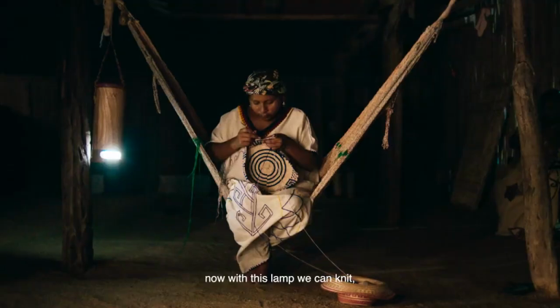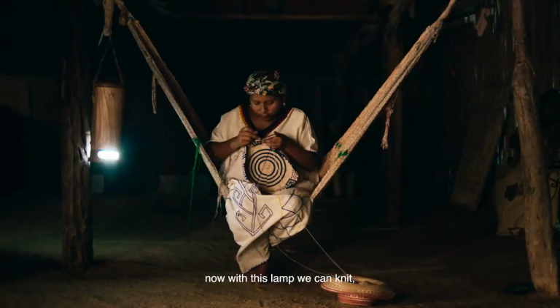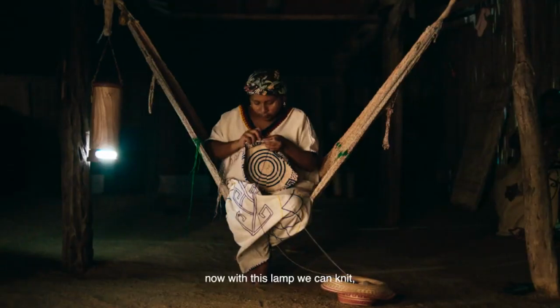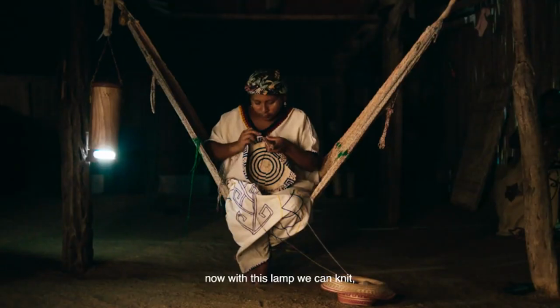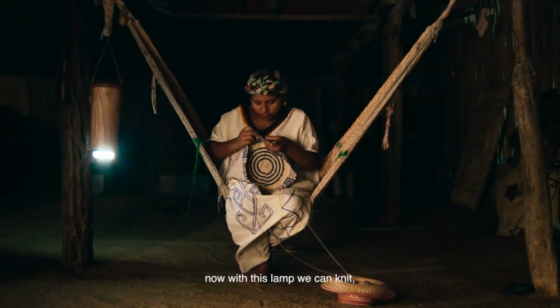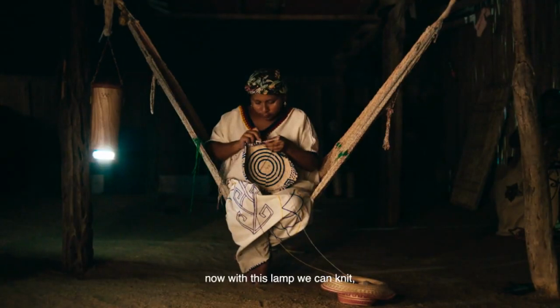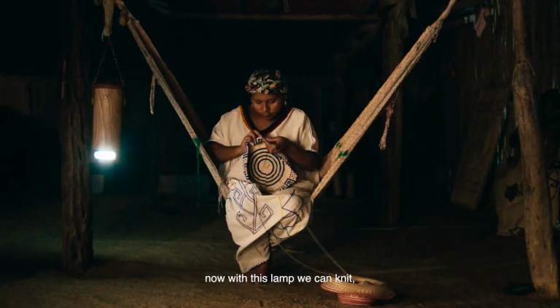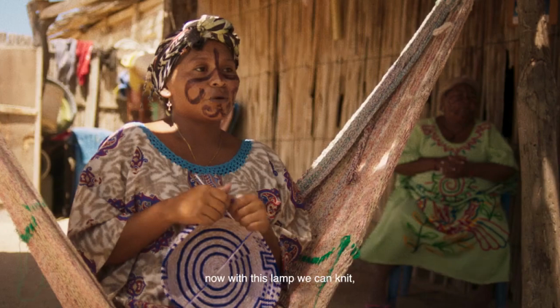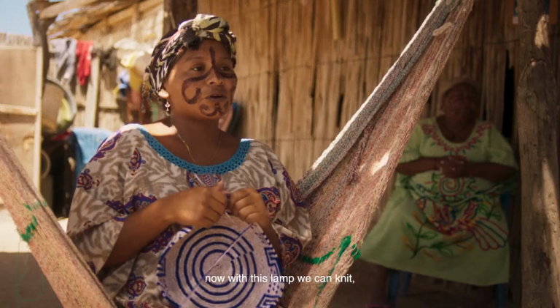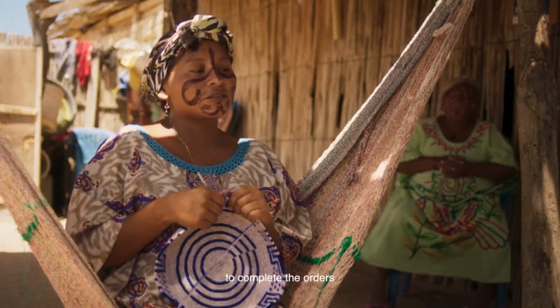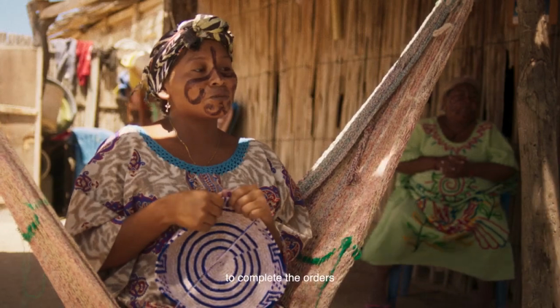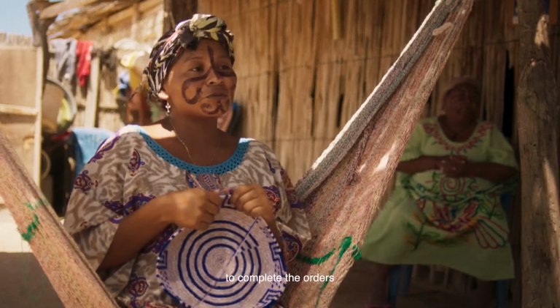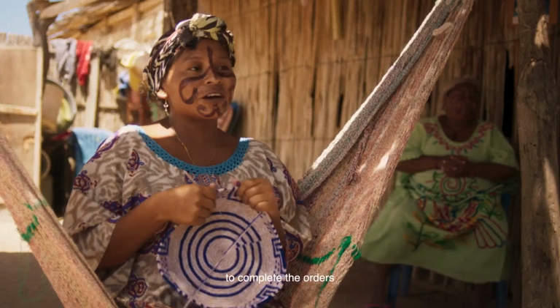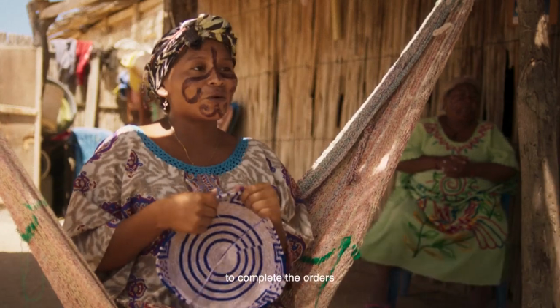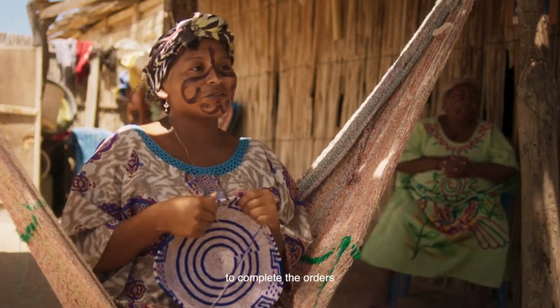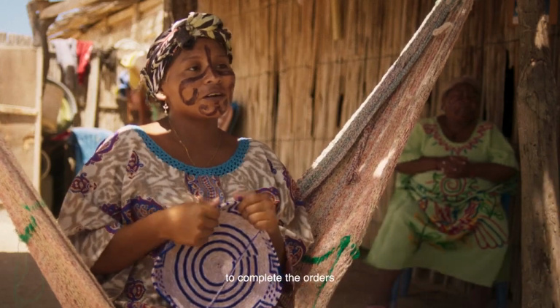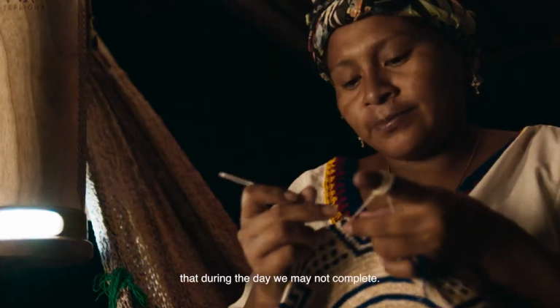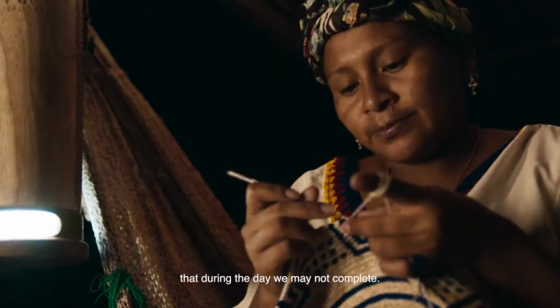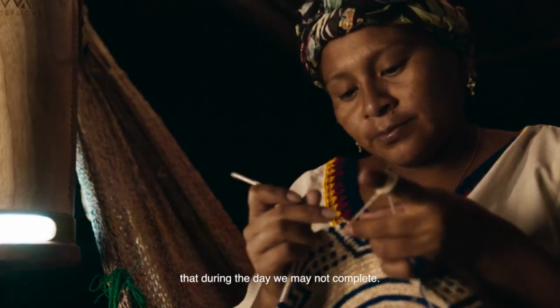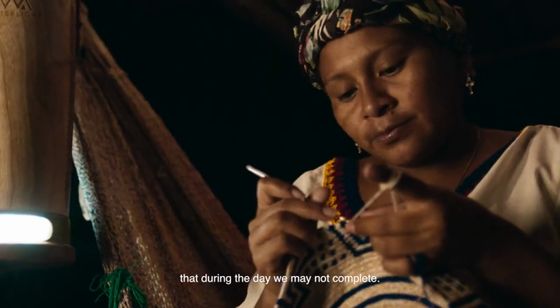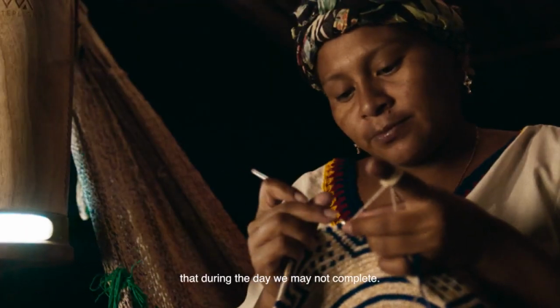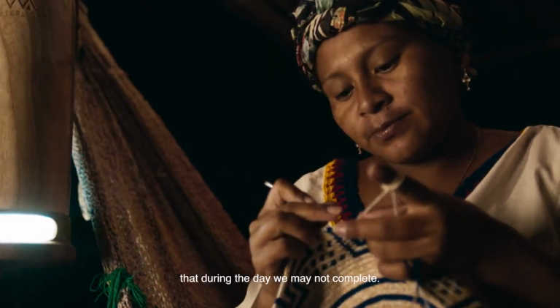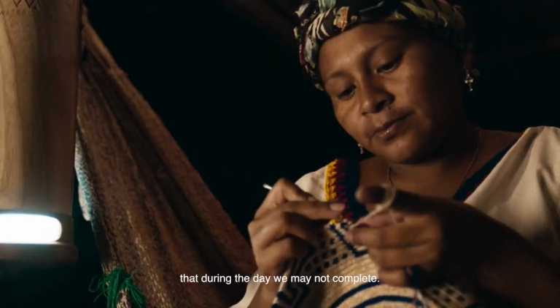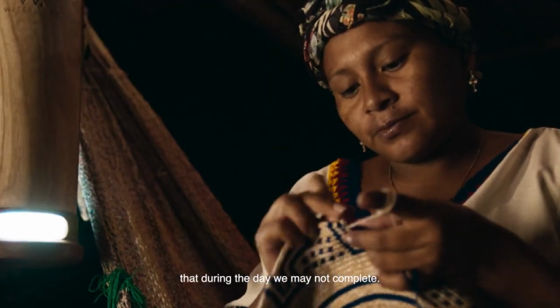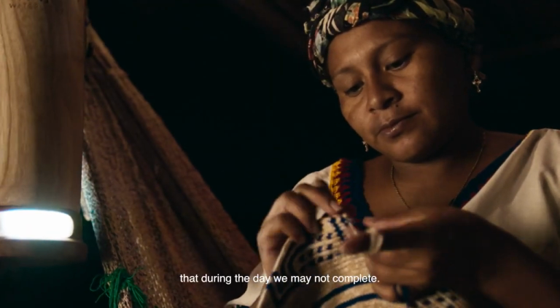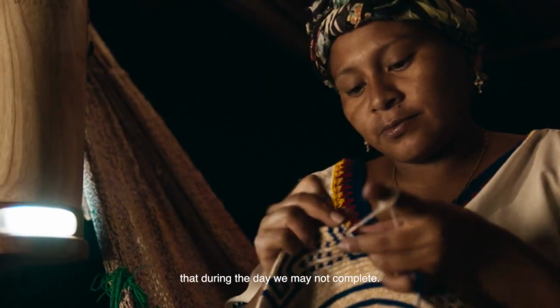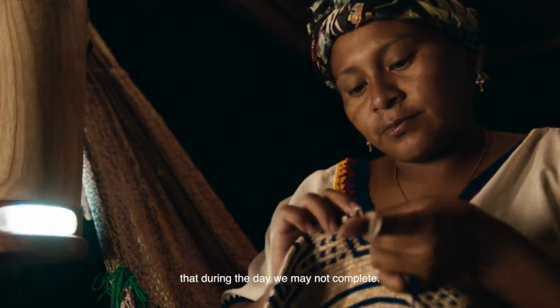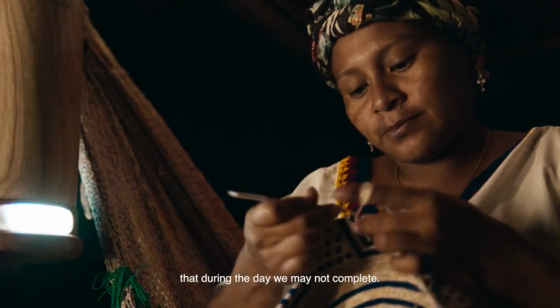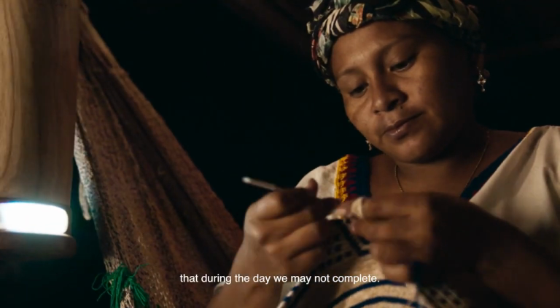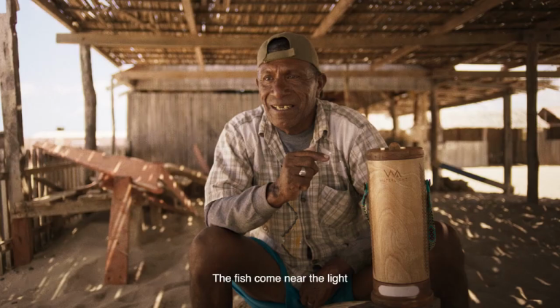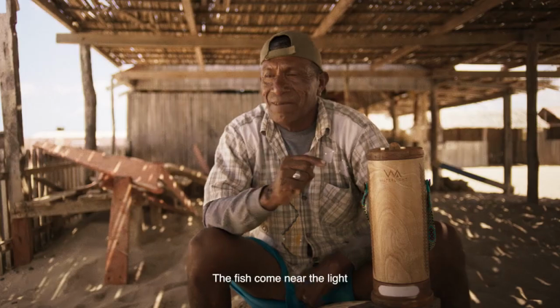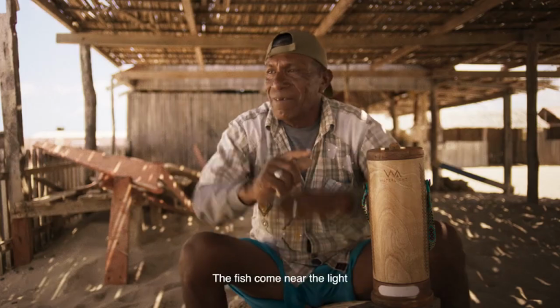Now with these lamps we can do many things that in the day we may not complete.